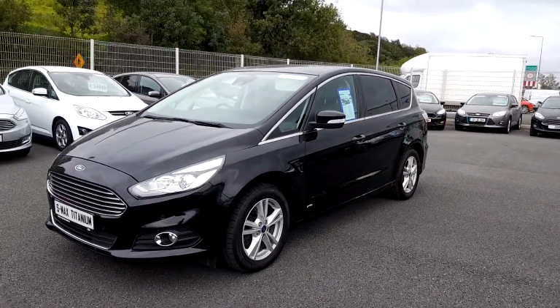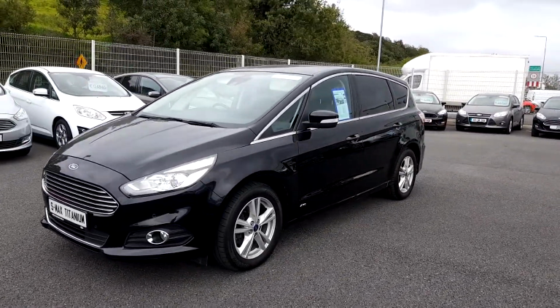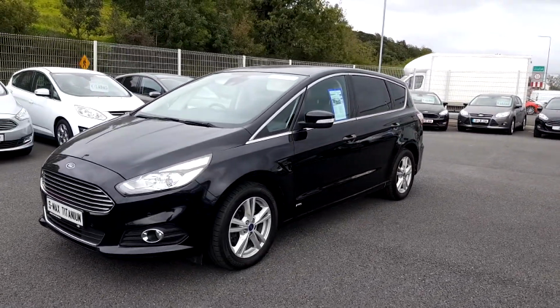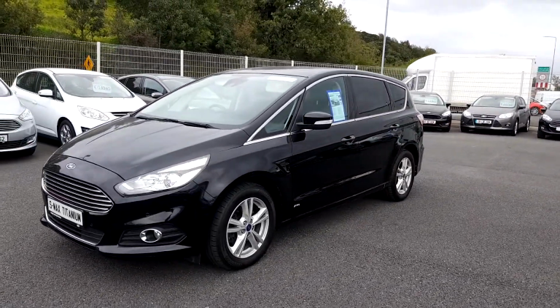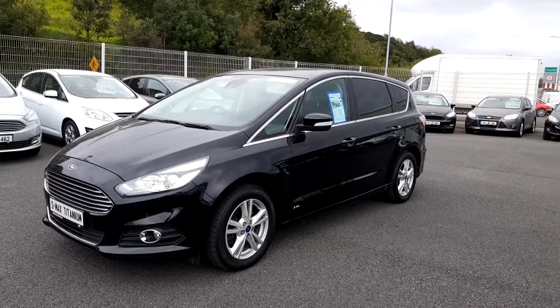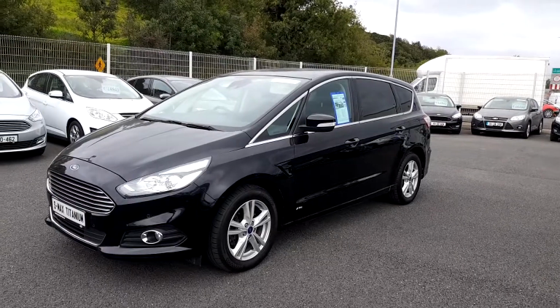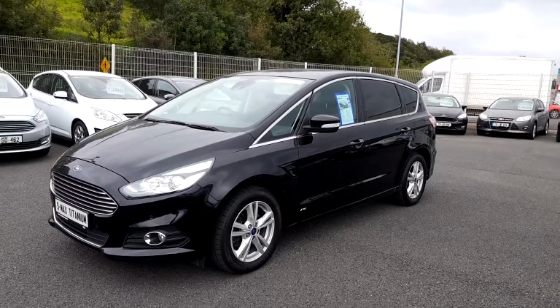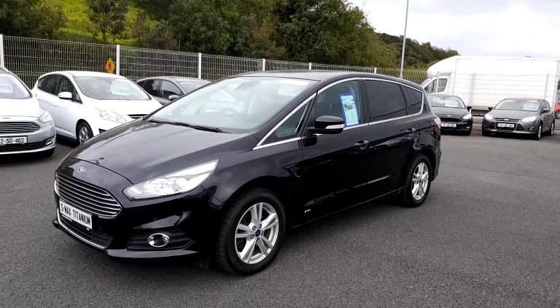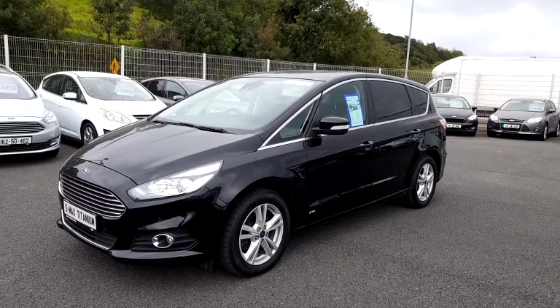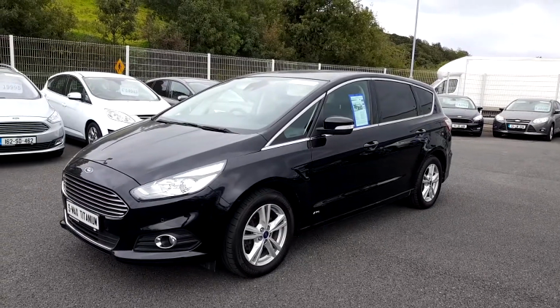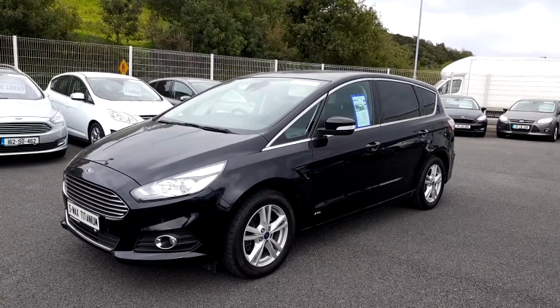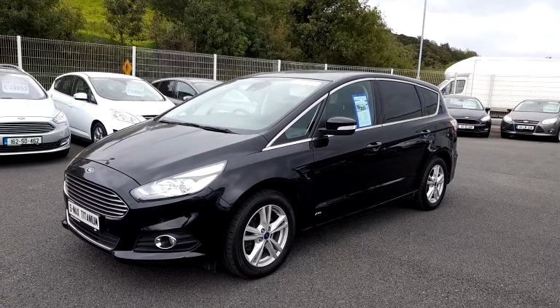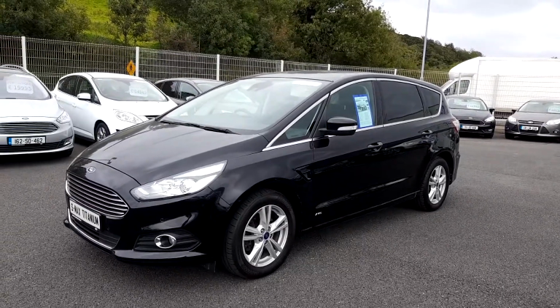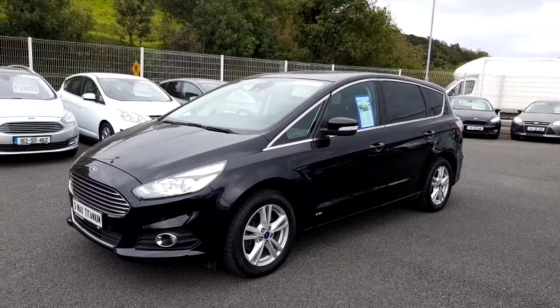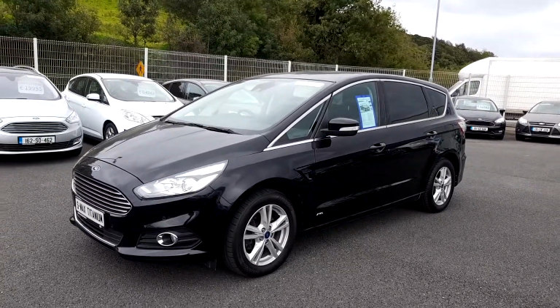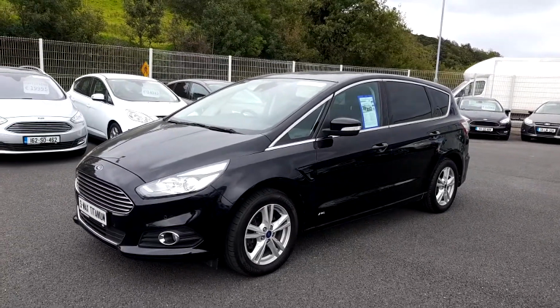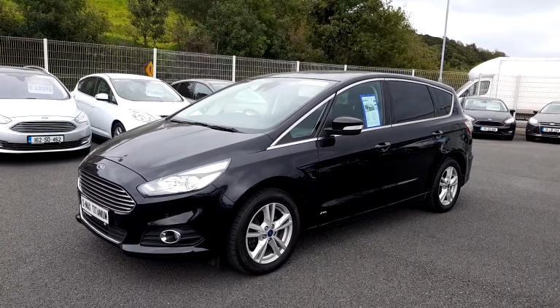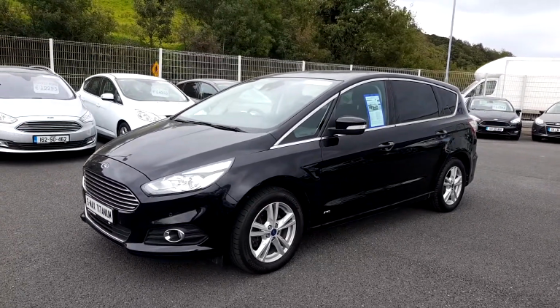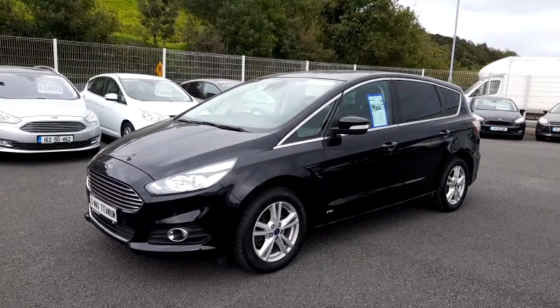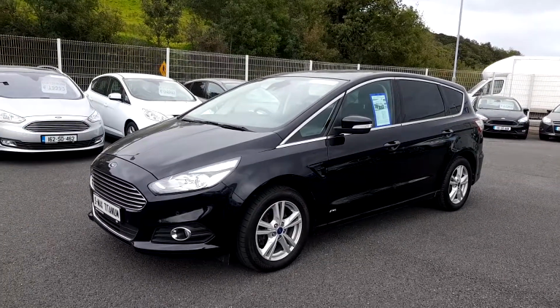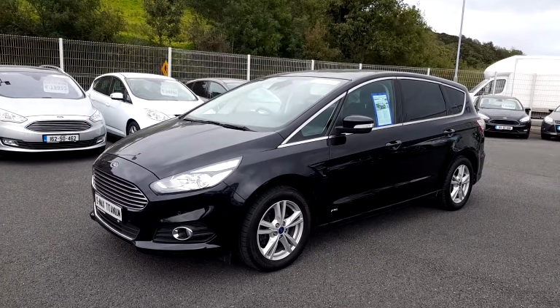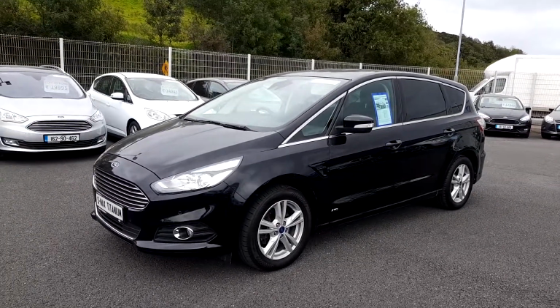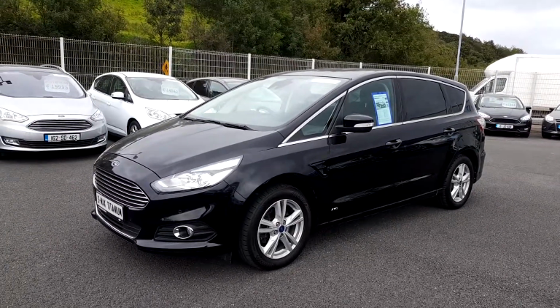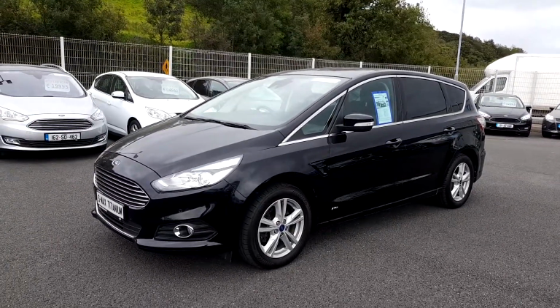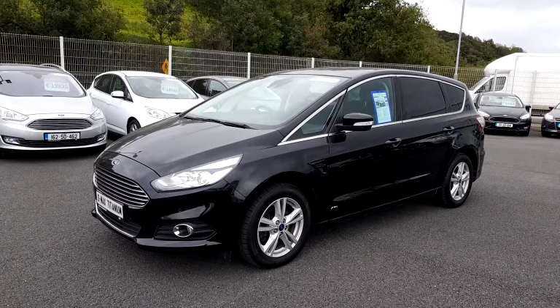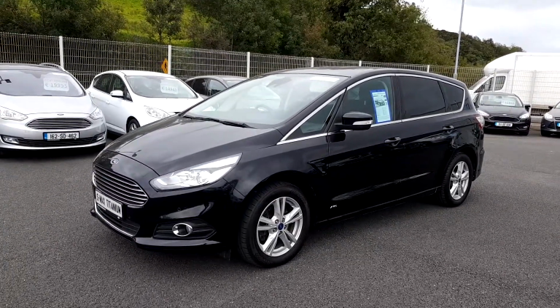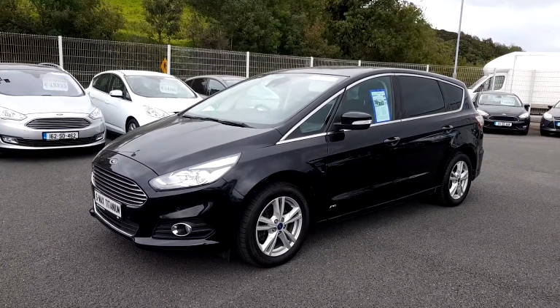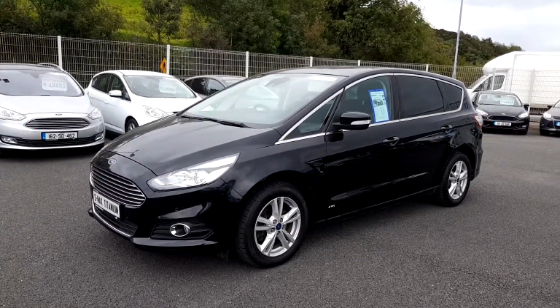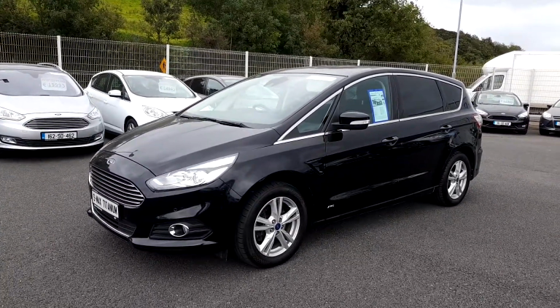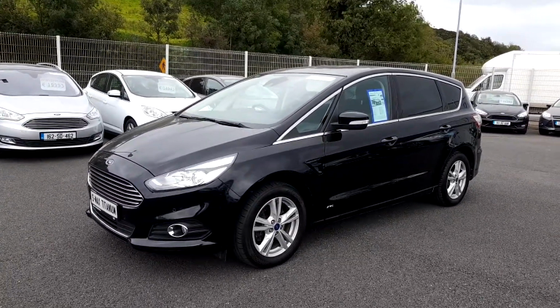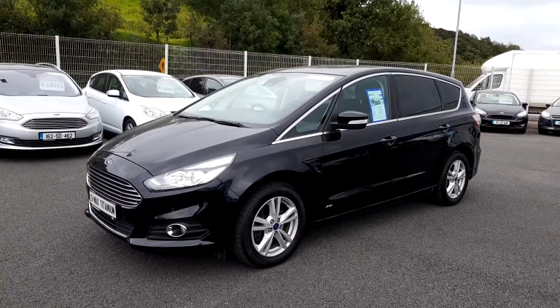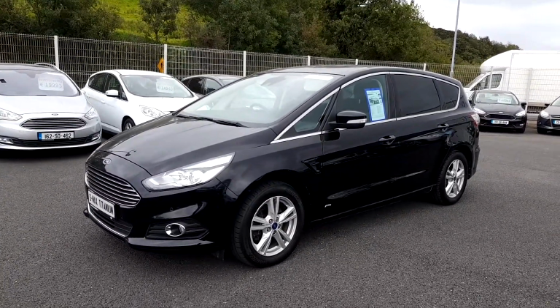It's finished in Panther Black with rear privacy glass, chrome pack, and 17 inch alloy wheels.